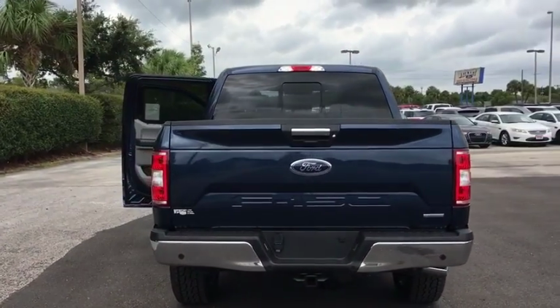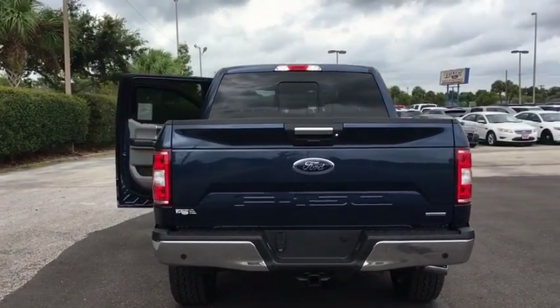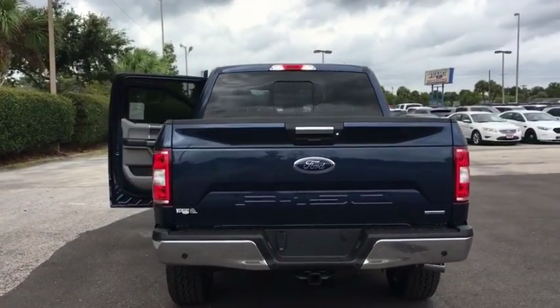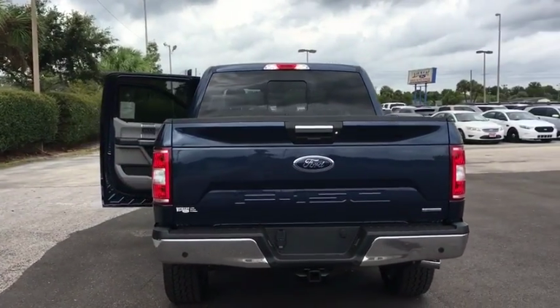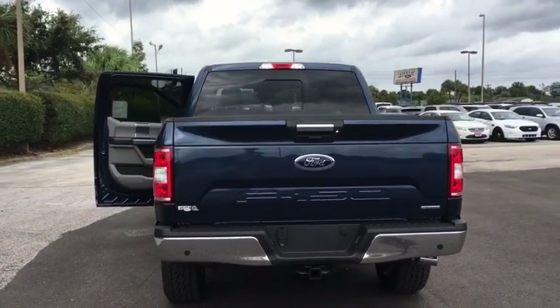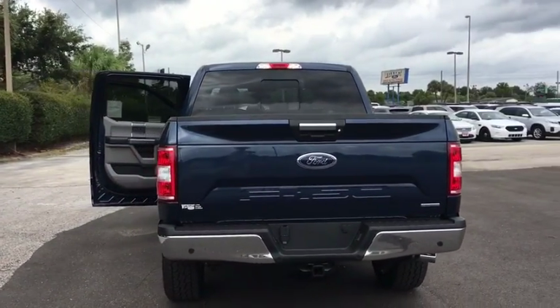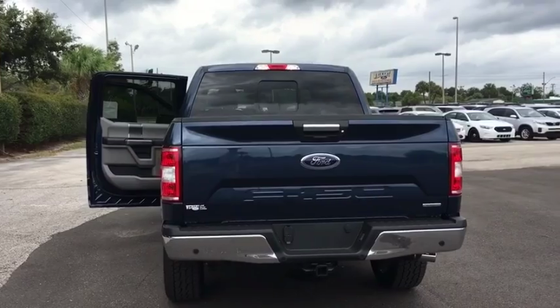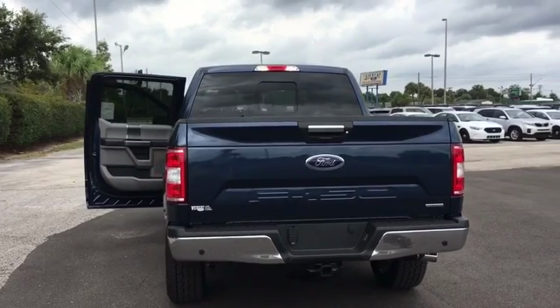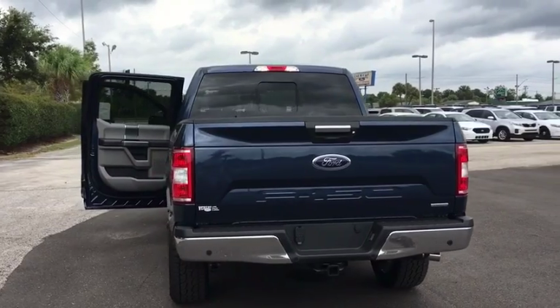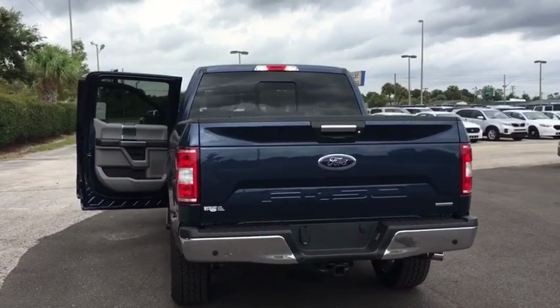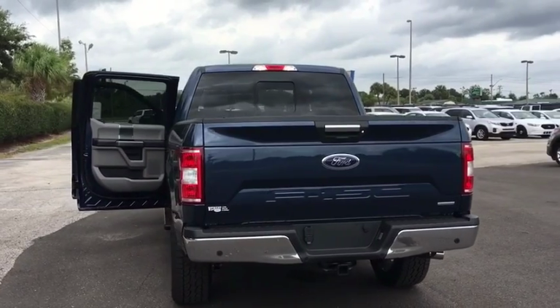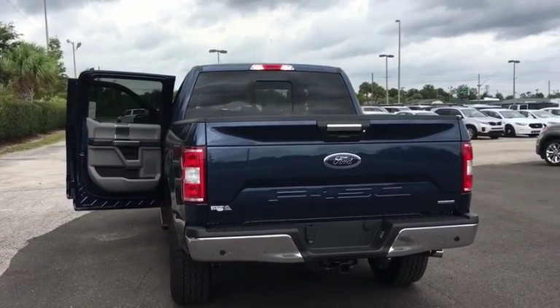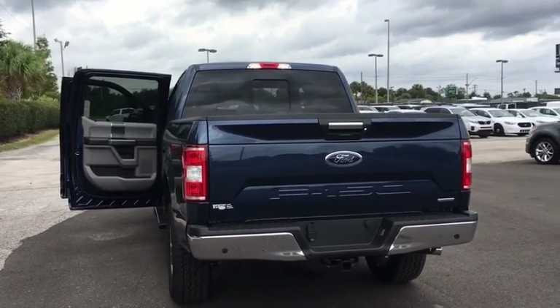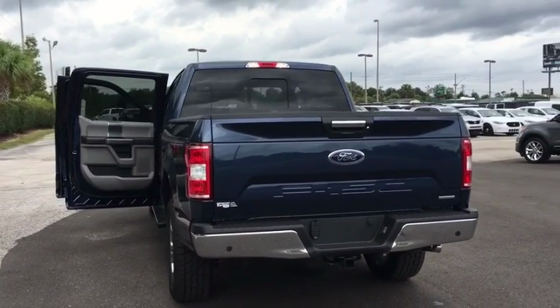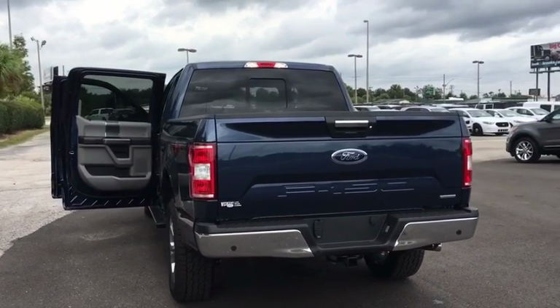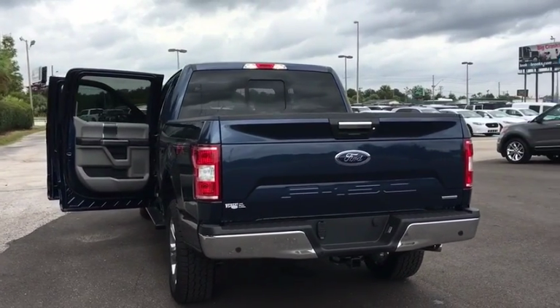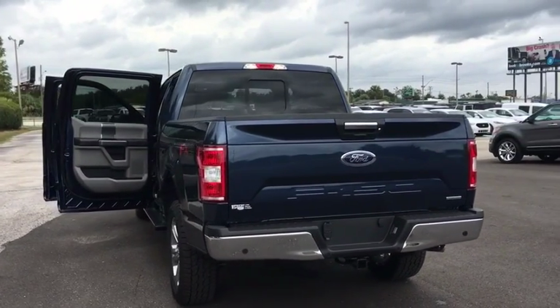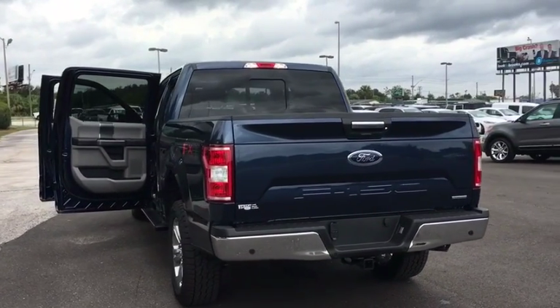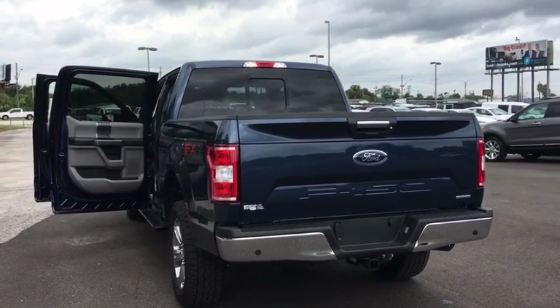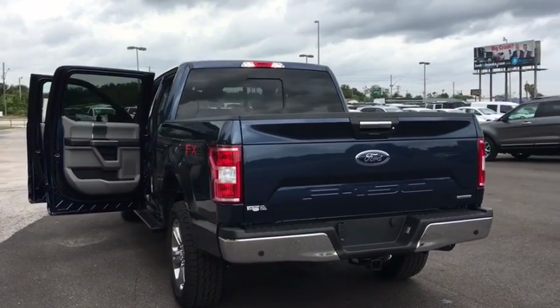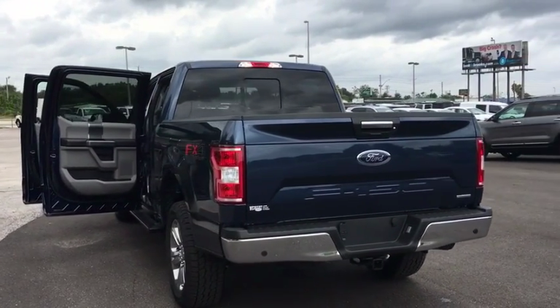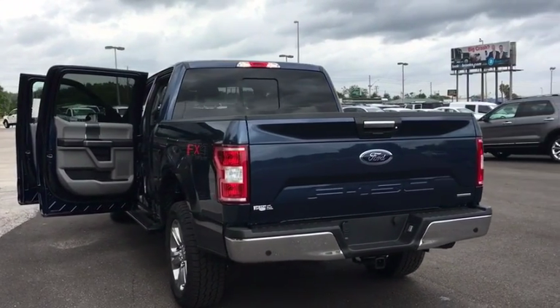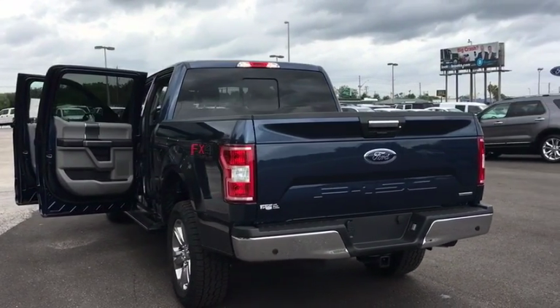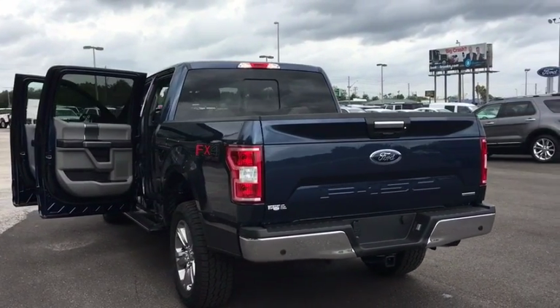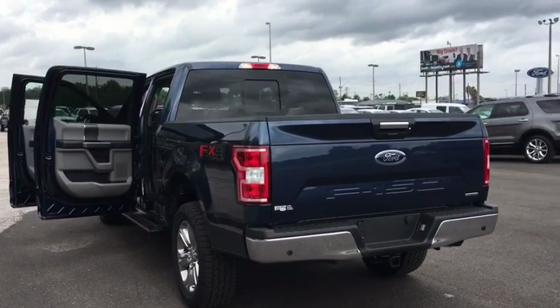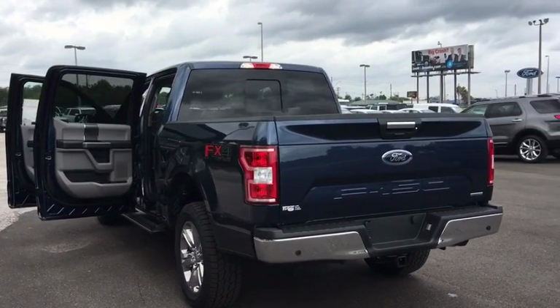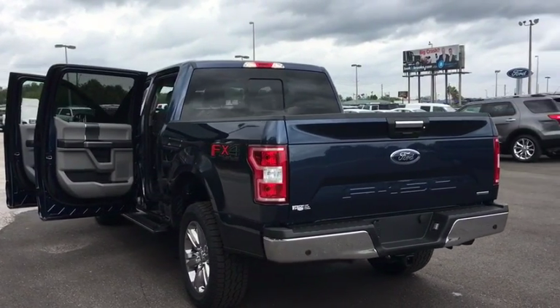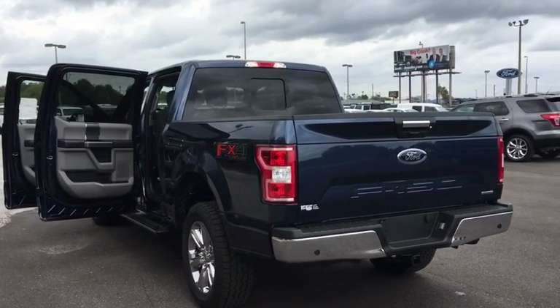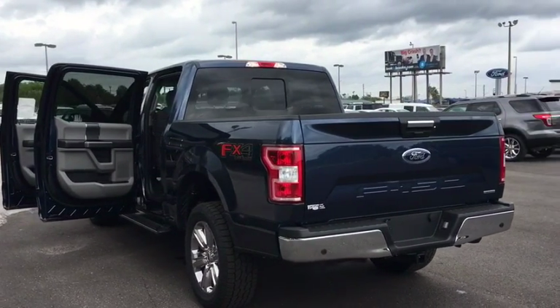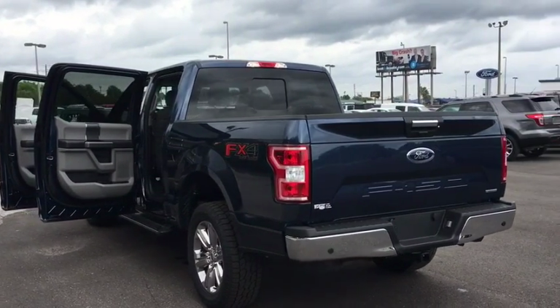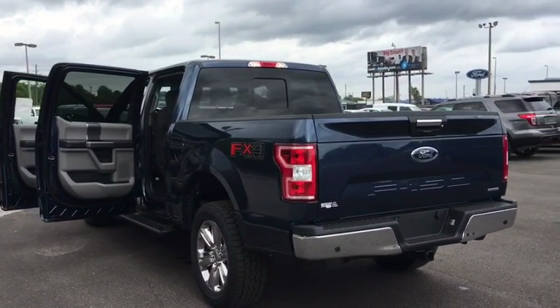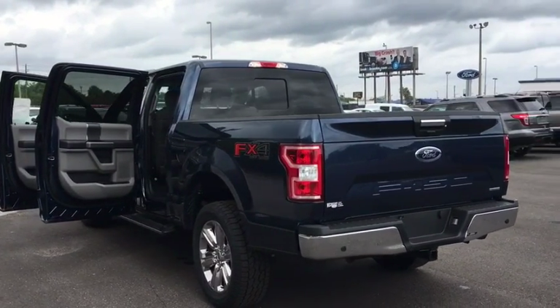Brake assist, tachometer, panic alarm. This beauty will even make your house keys jealous. Drive it today.